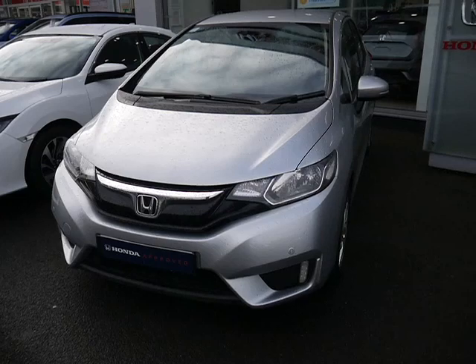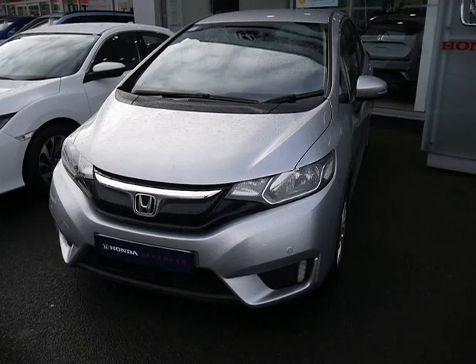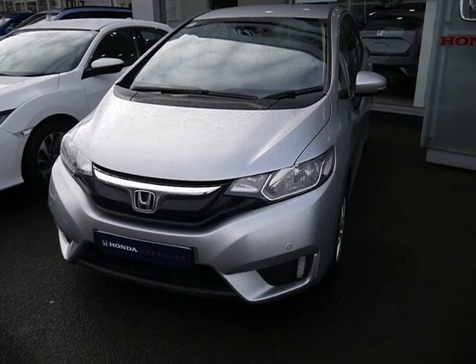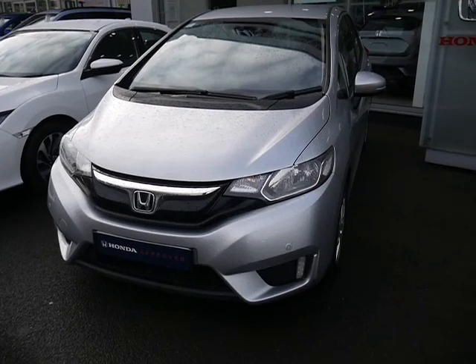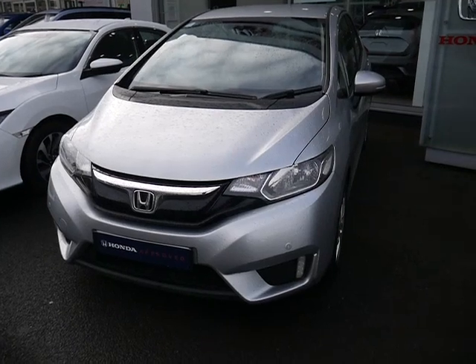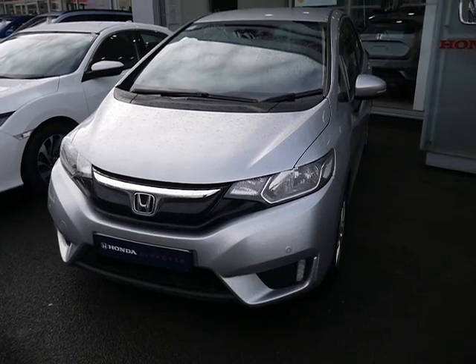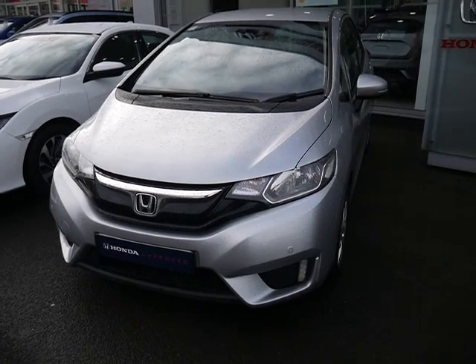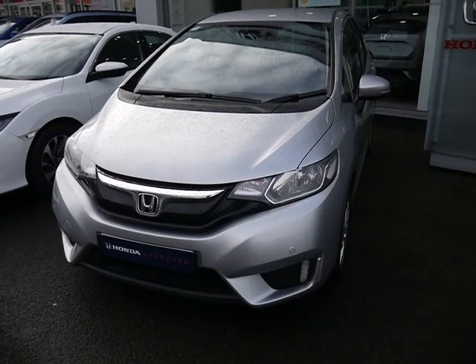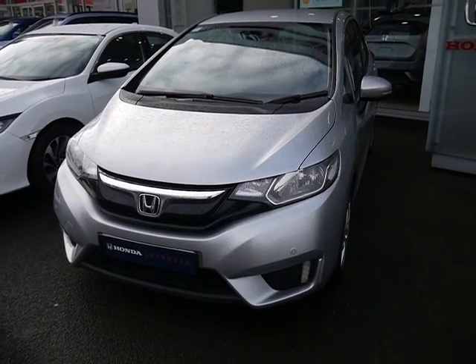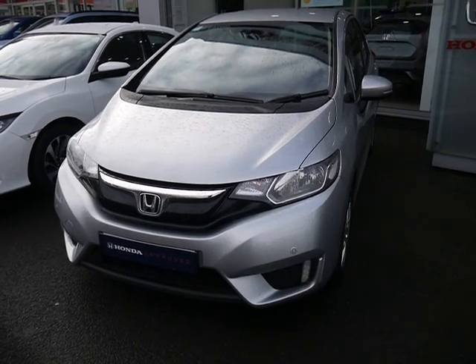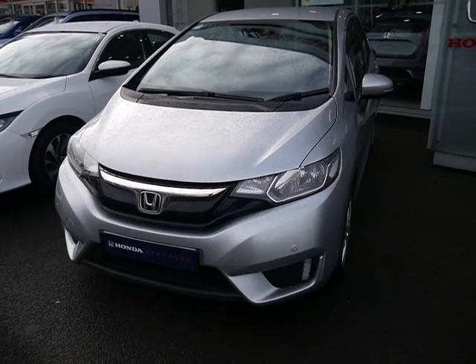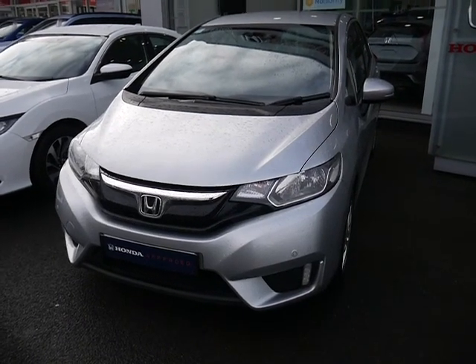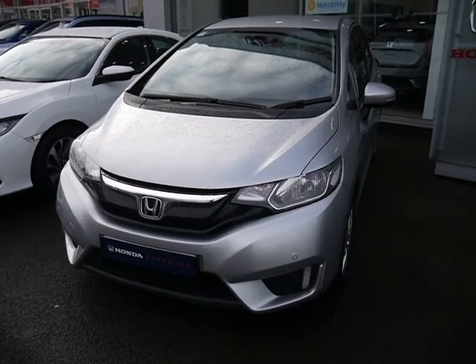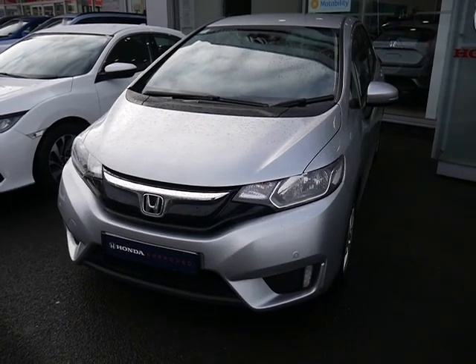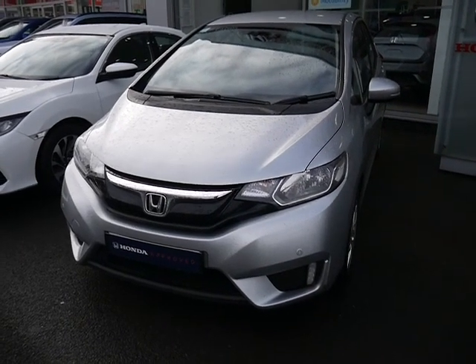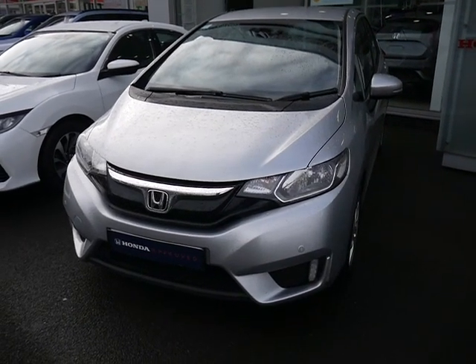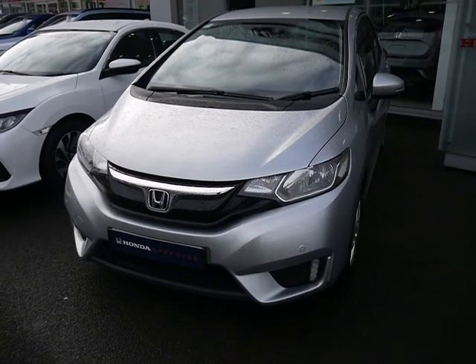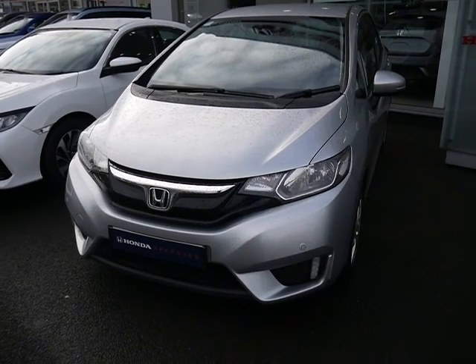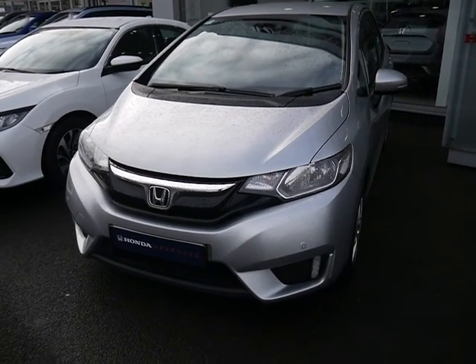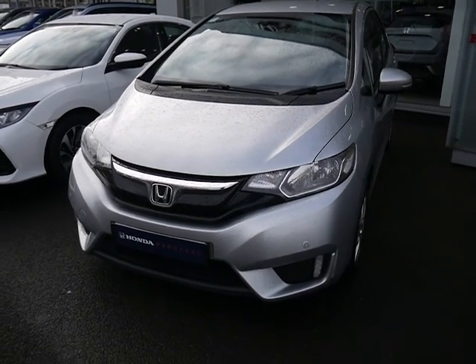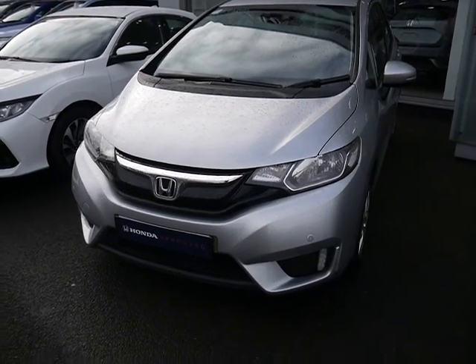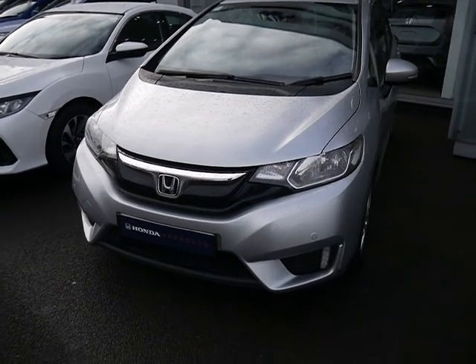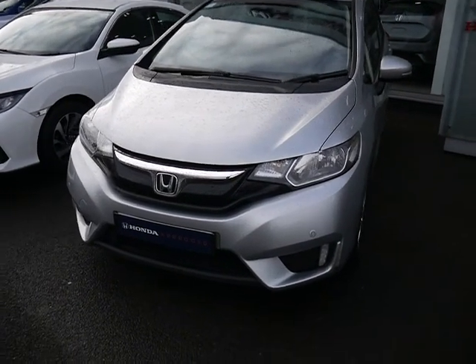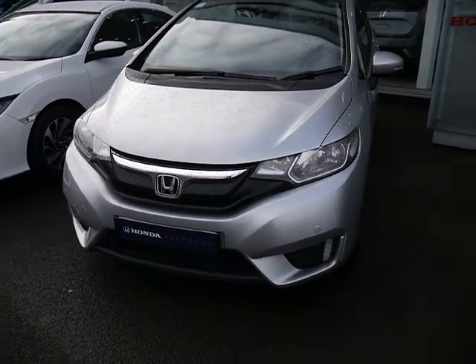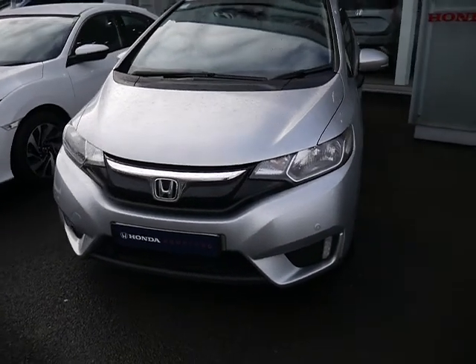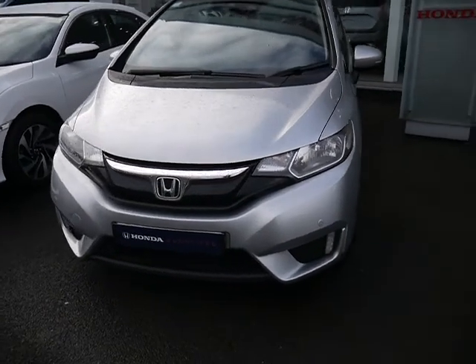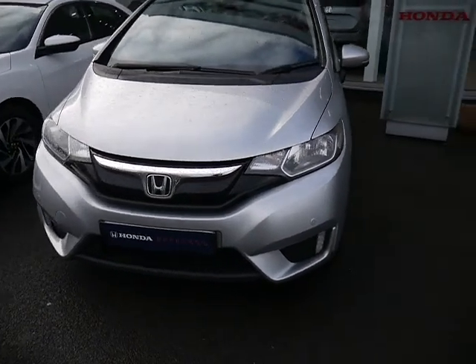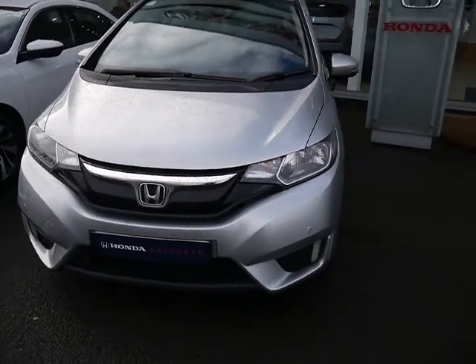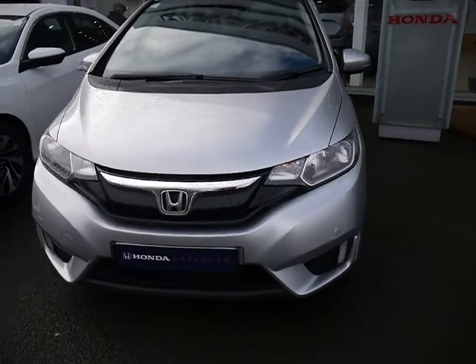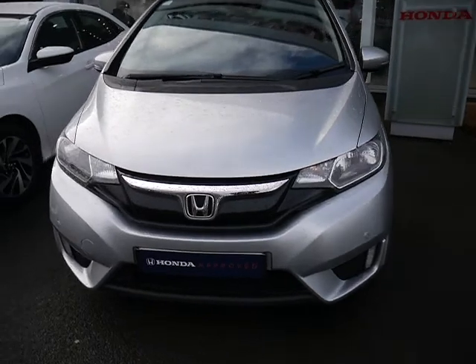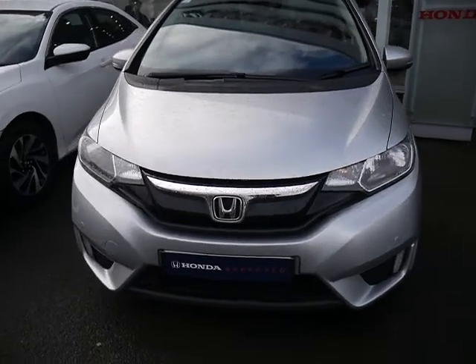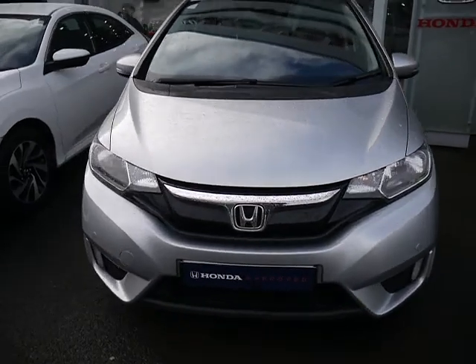Hello, welcome to JTU's Honda Telford. Today we're looking at this beautiful Jazz 1.3 SE.